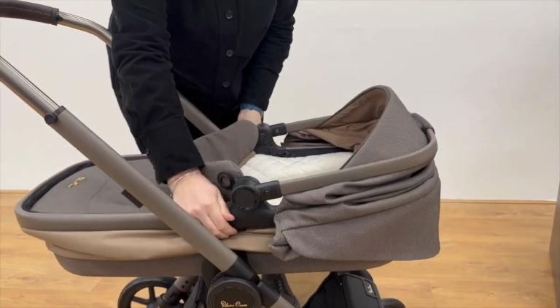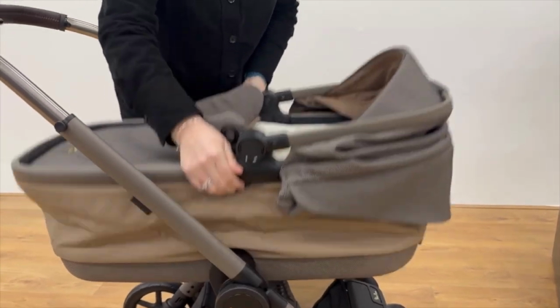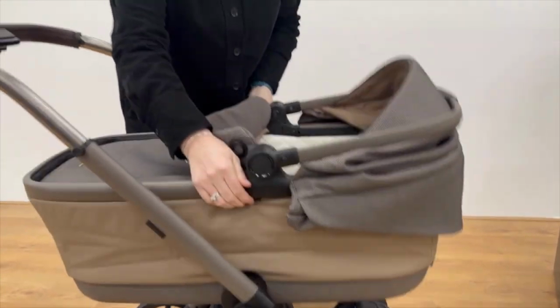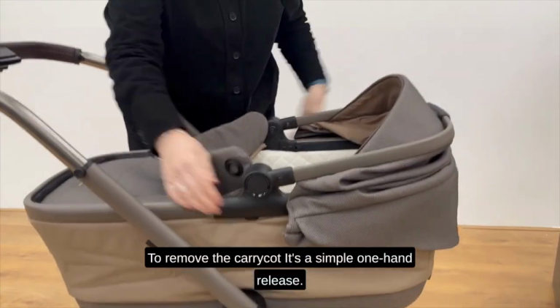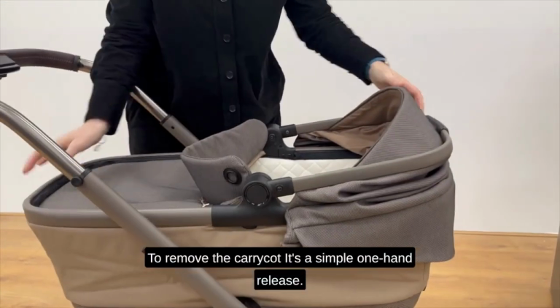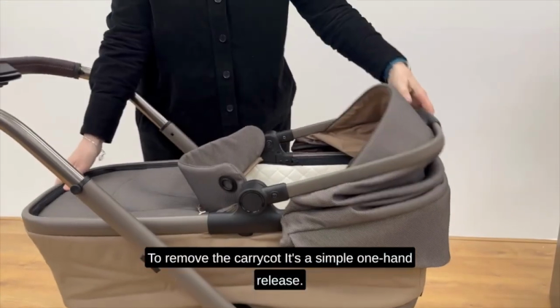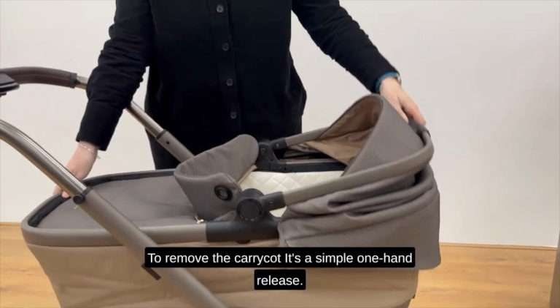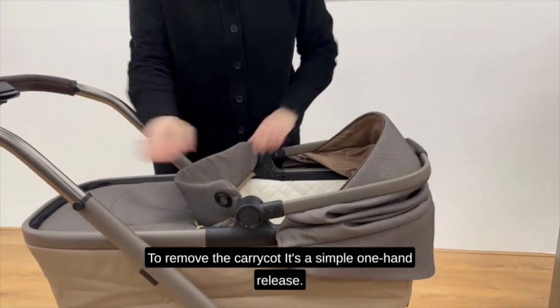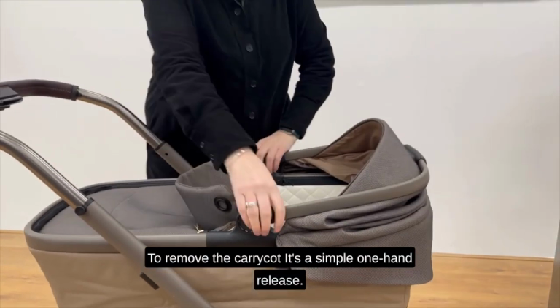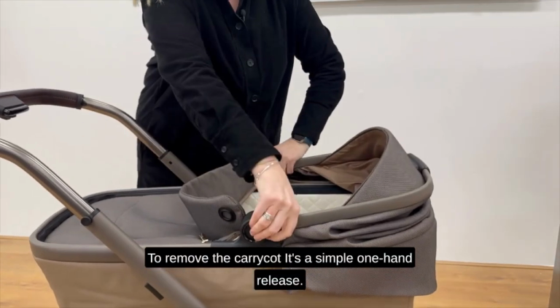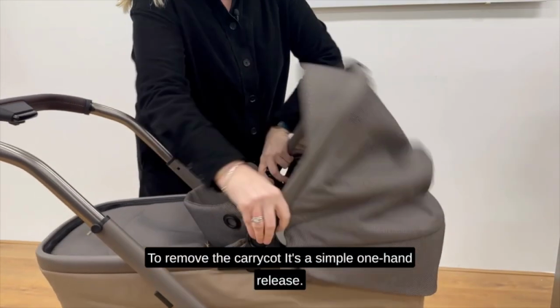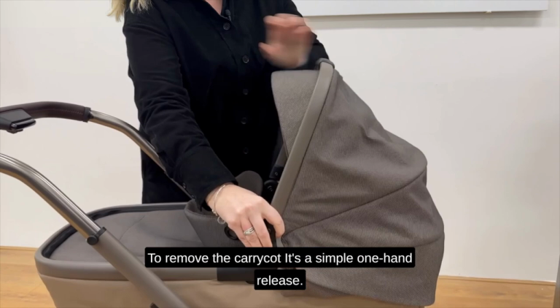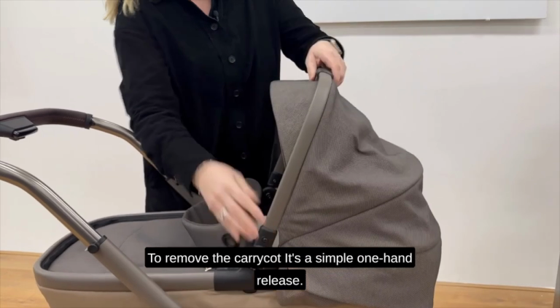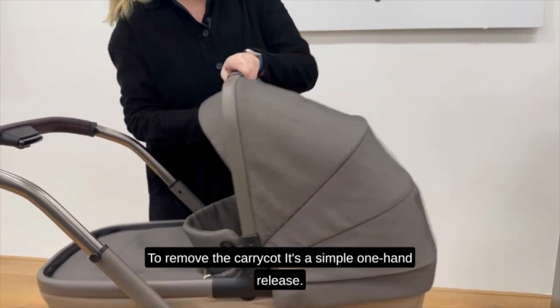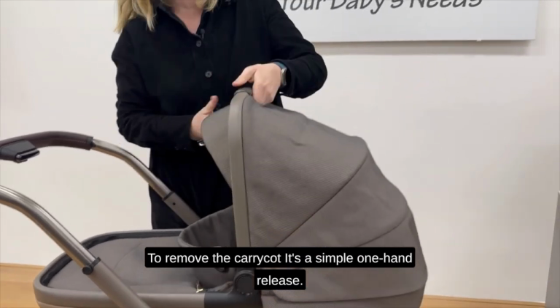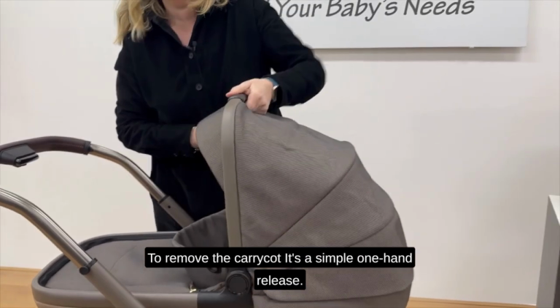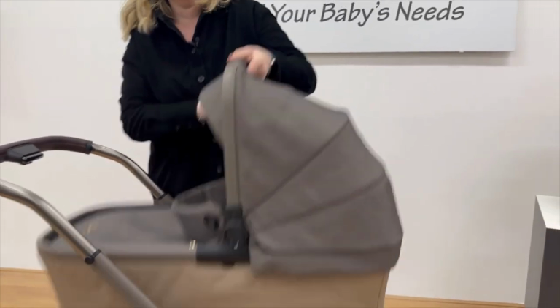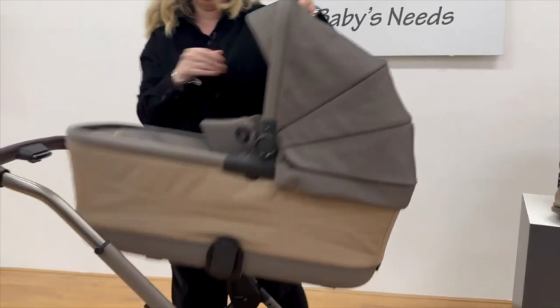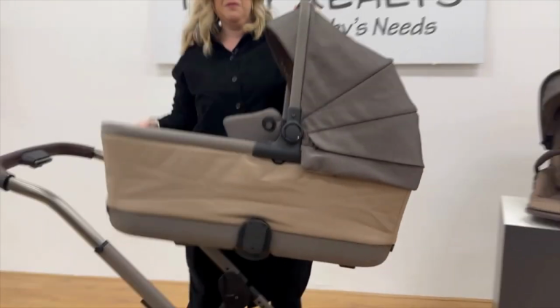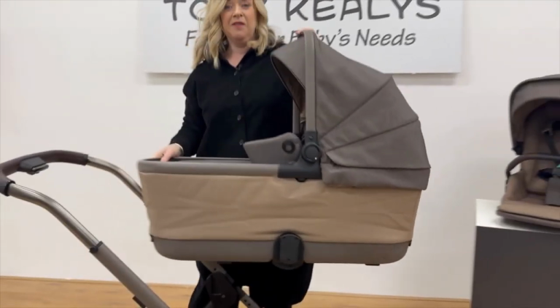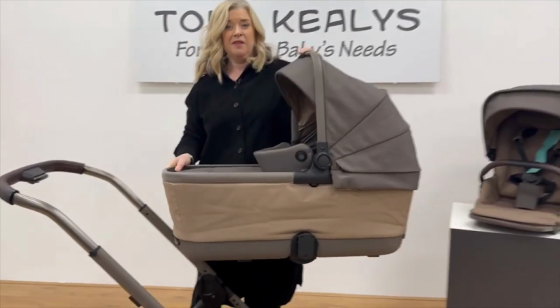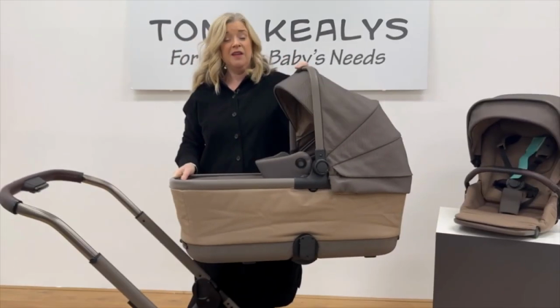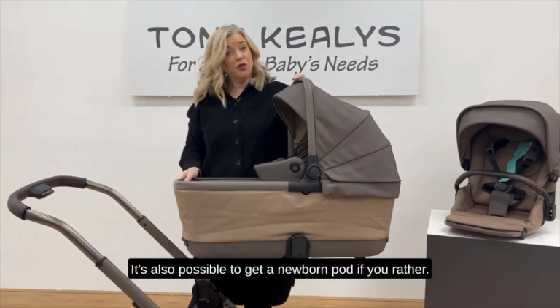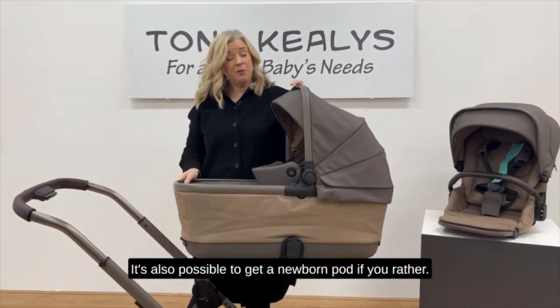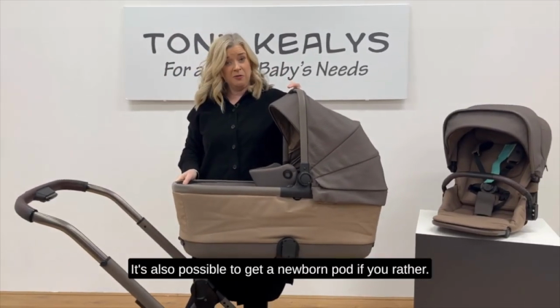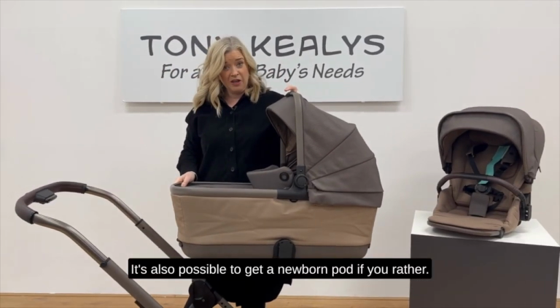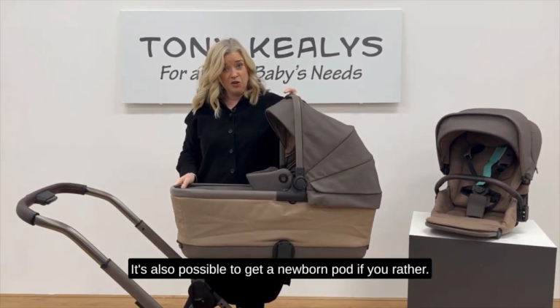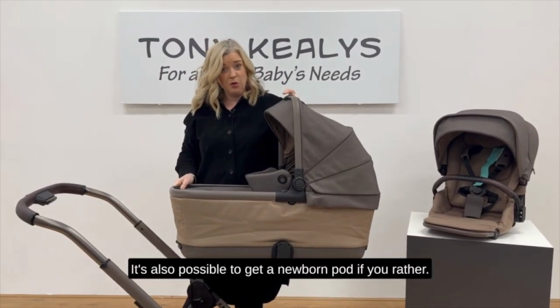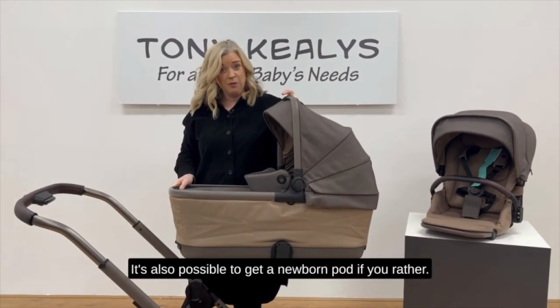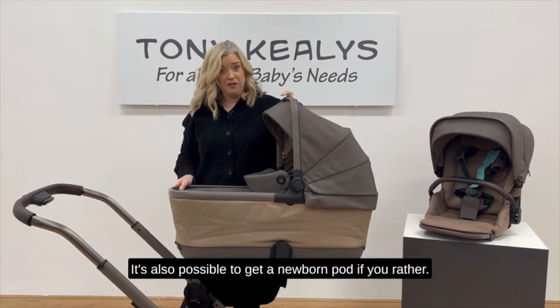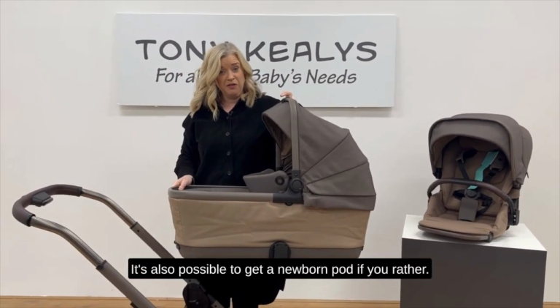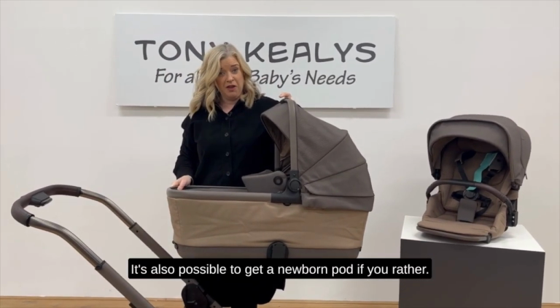You can fold the carrycot down for fitting in the boot, which is really handy. To remove the carrycot, it's a simple one-hand release. It's also possible to get a newborn pod if you'd rather.